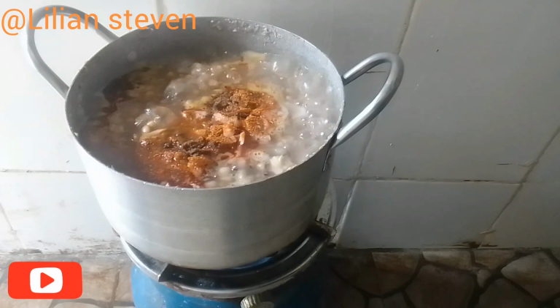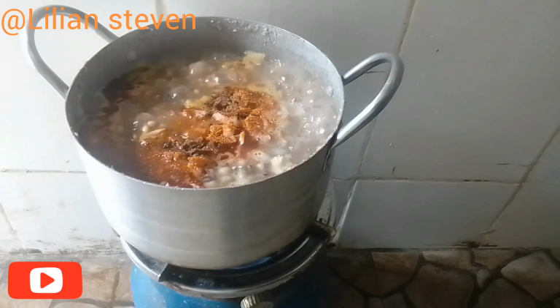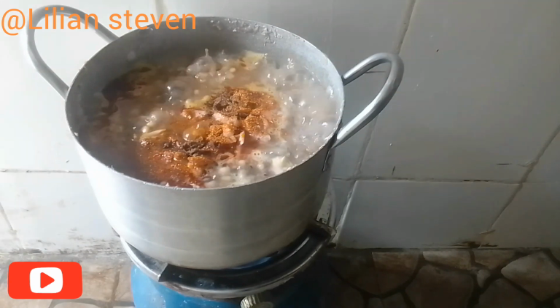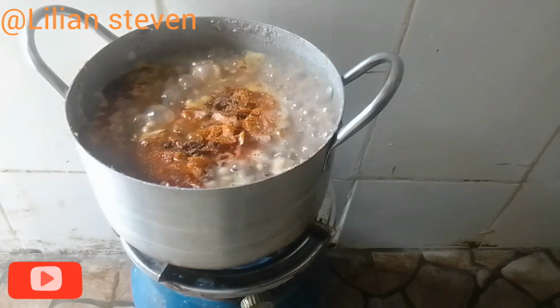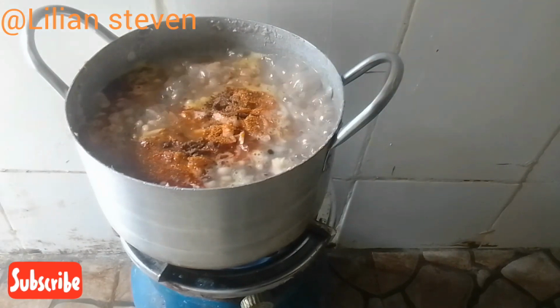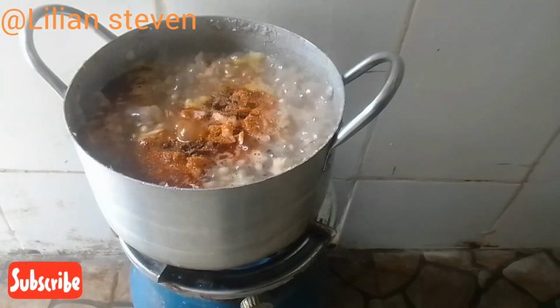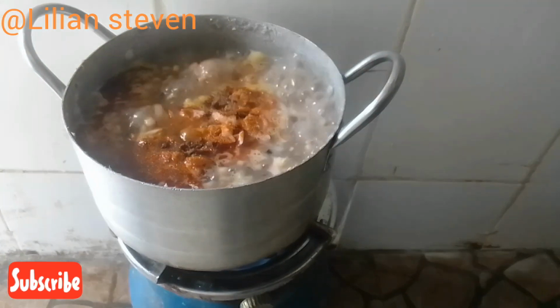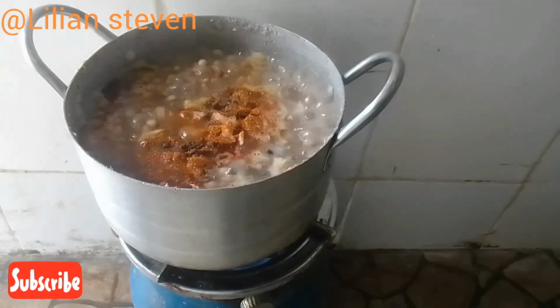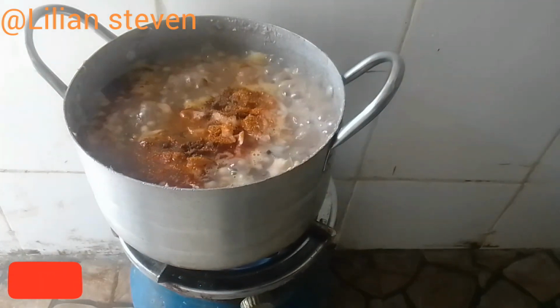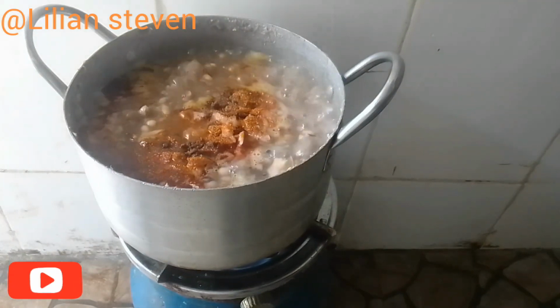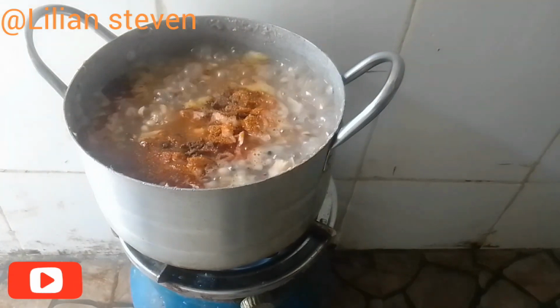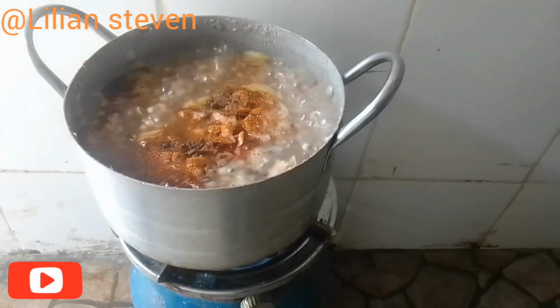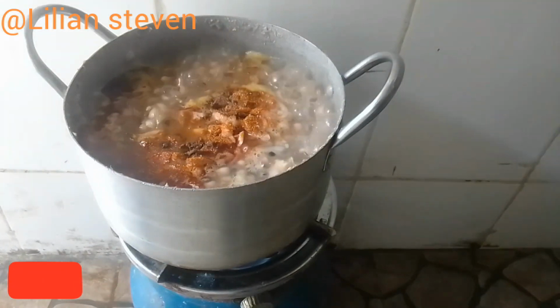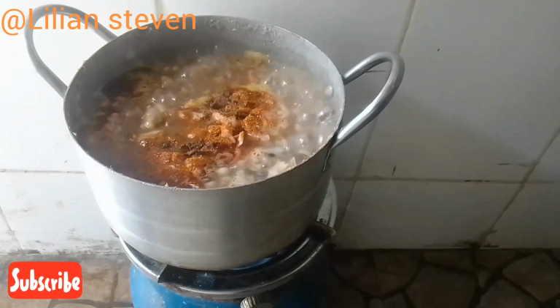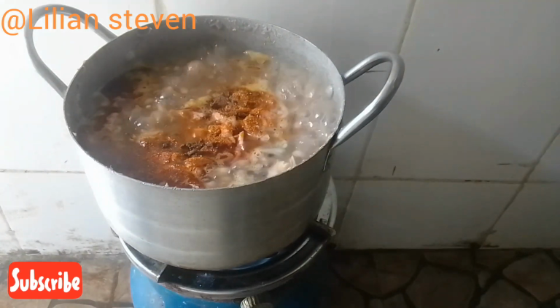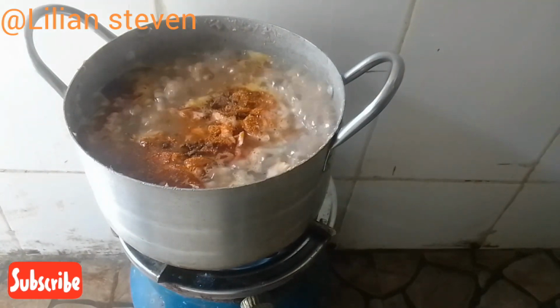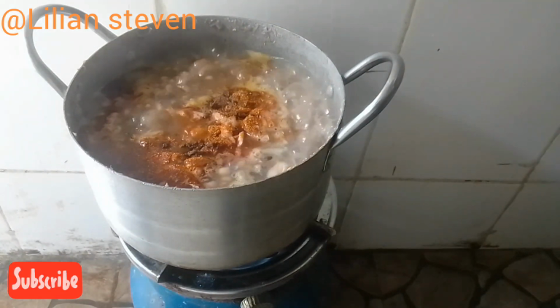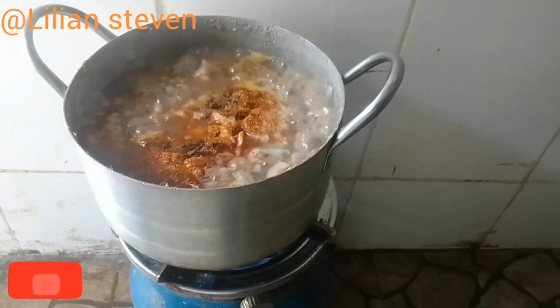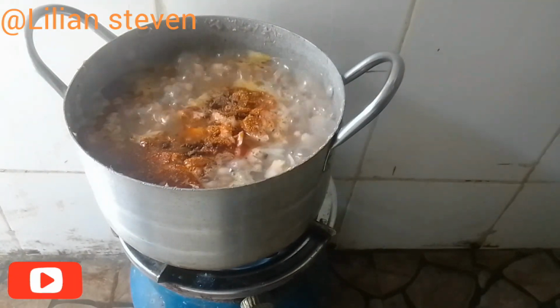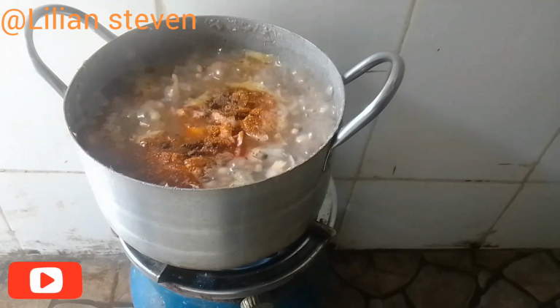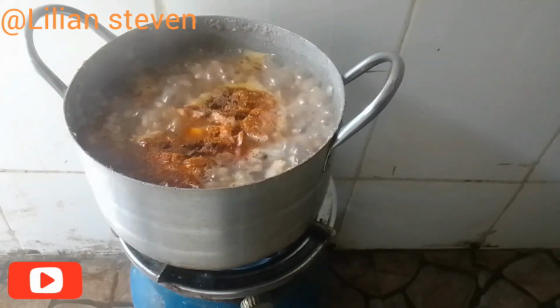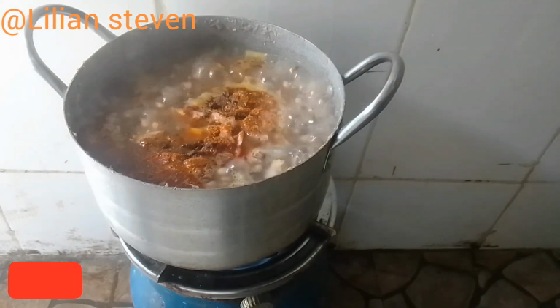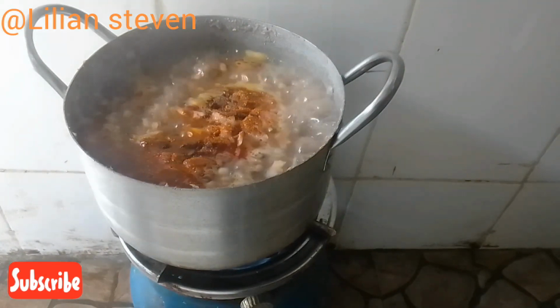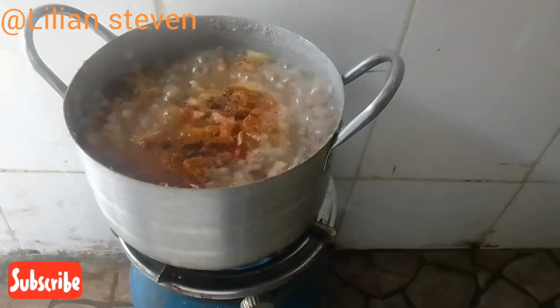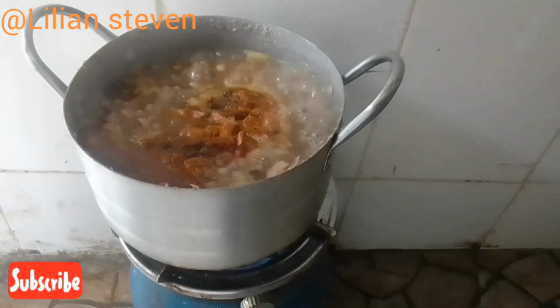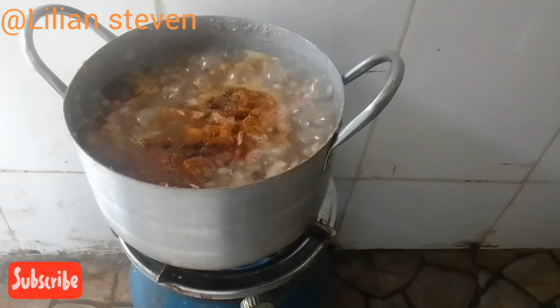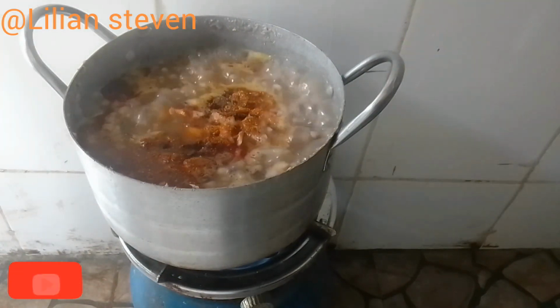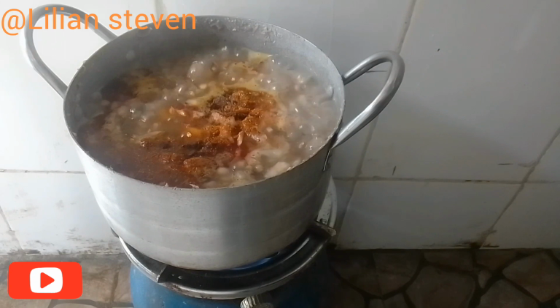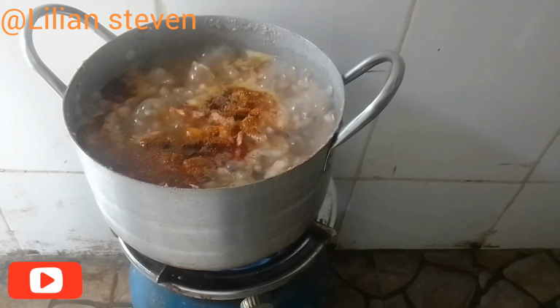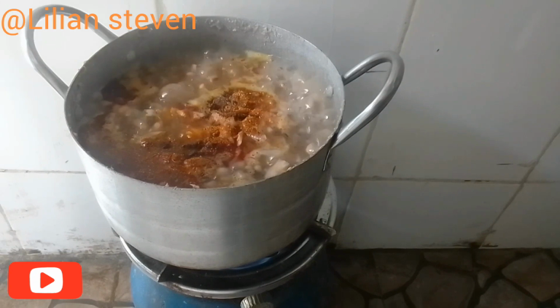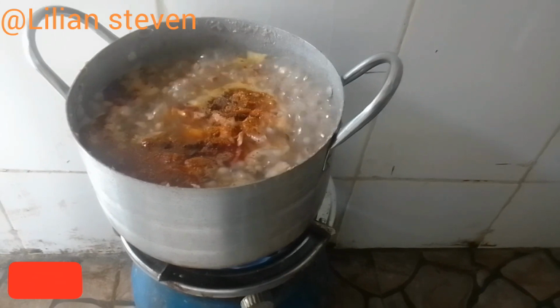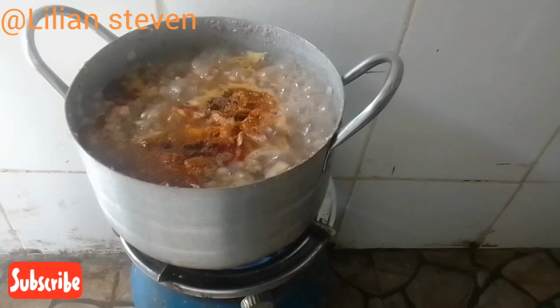We're adding more water and allowing it to cook very well.